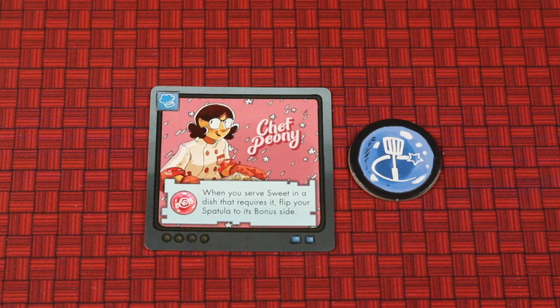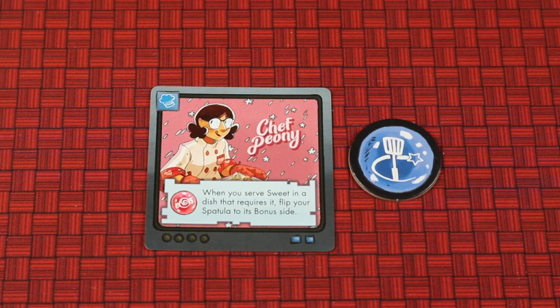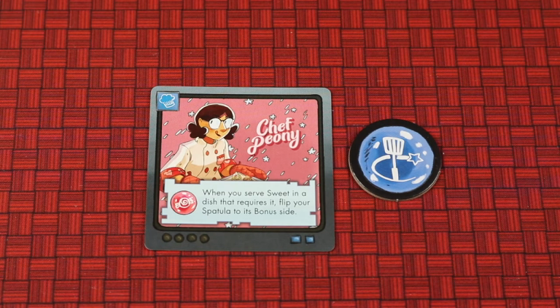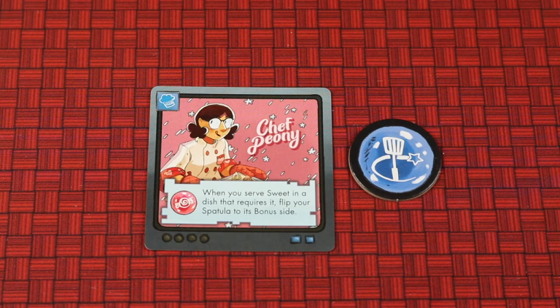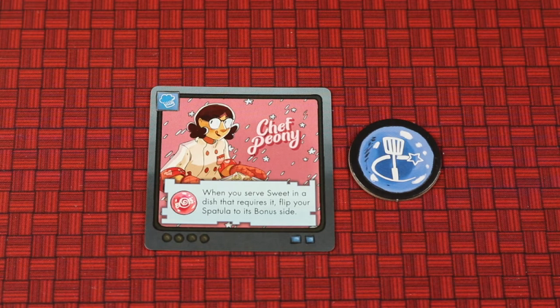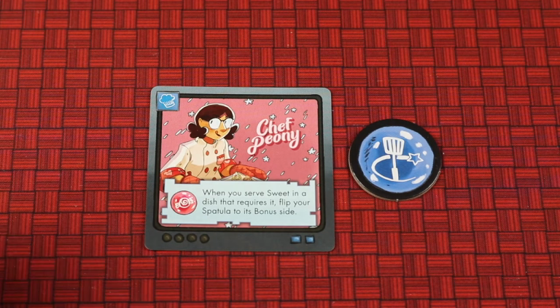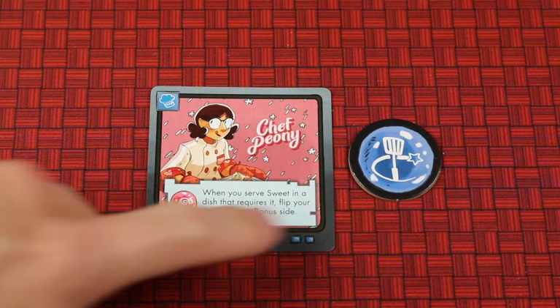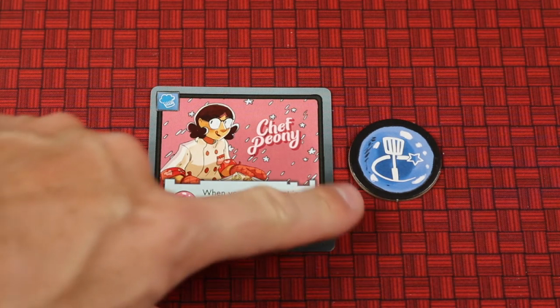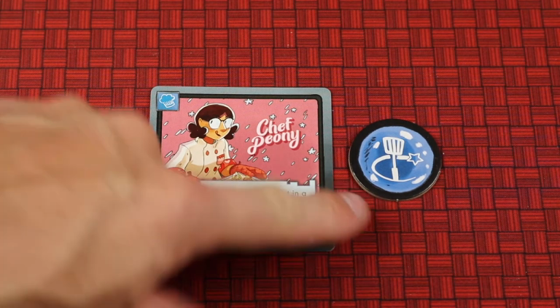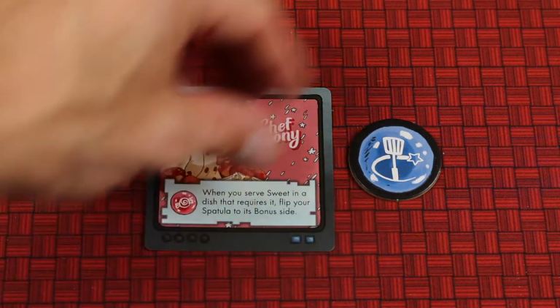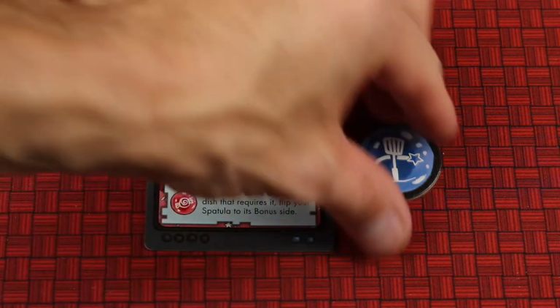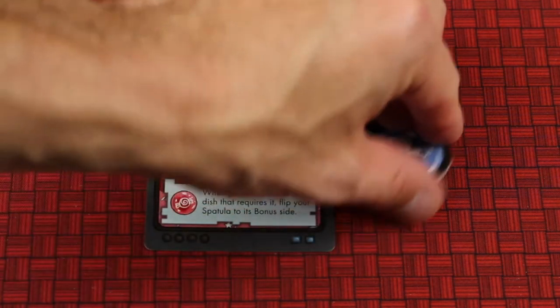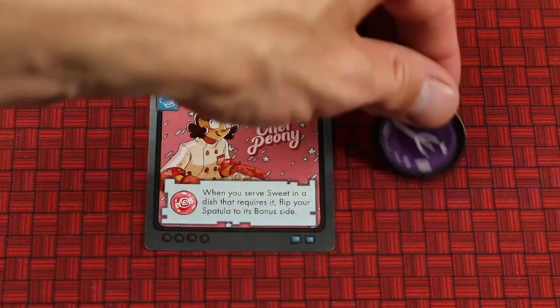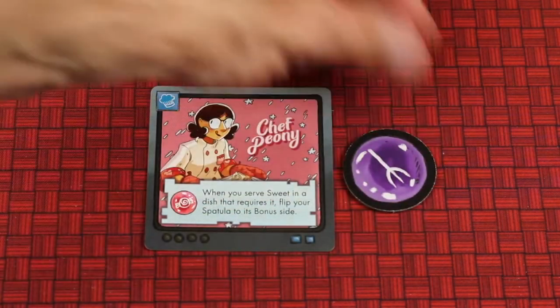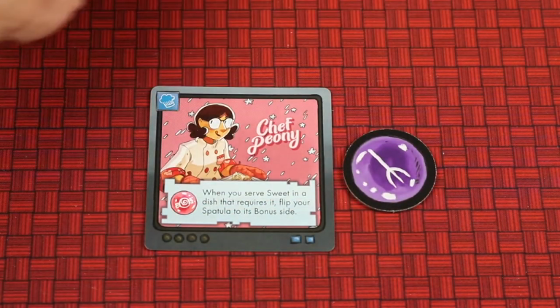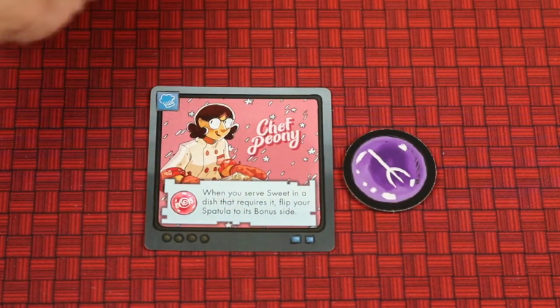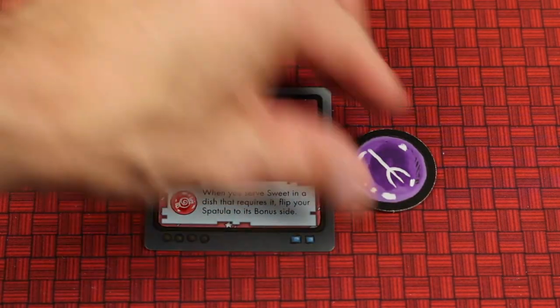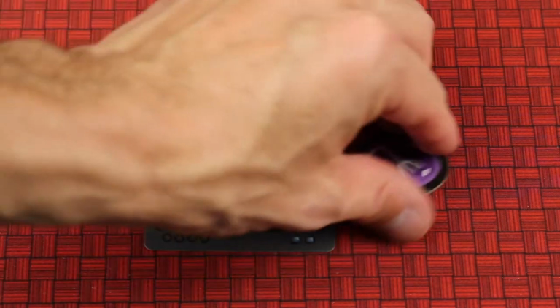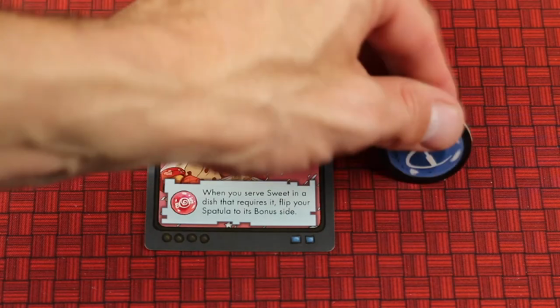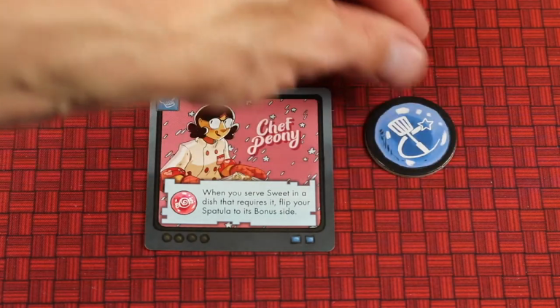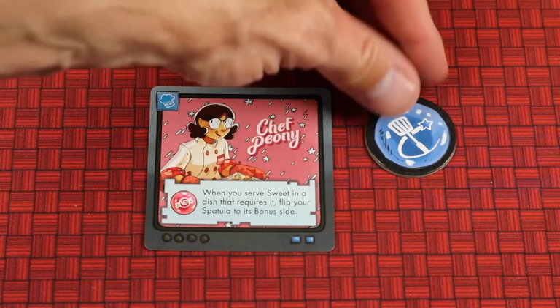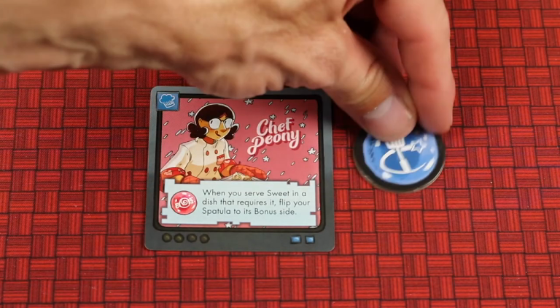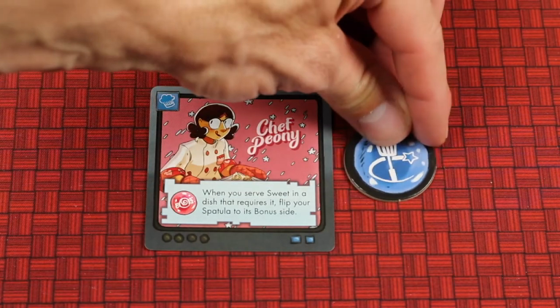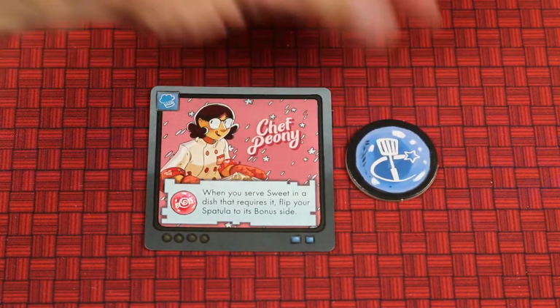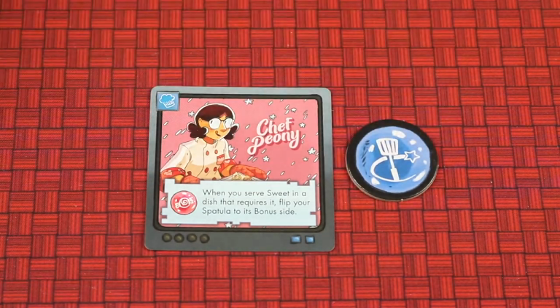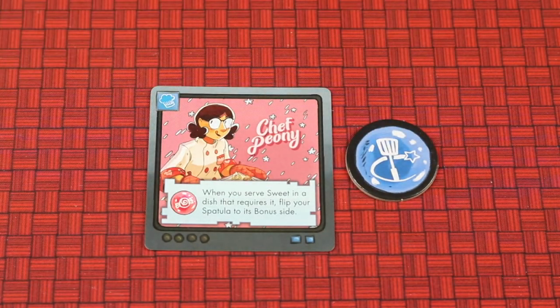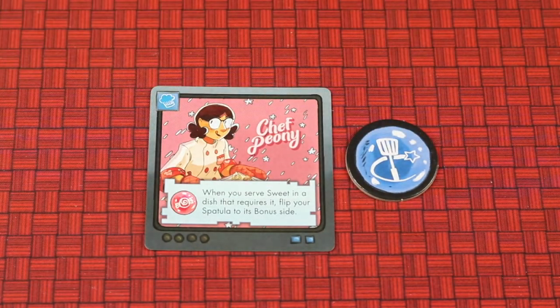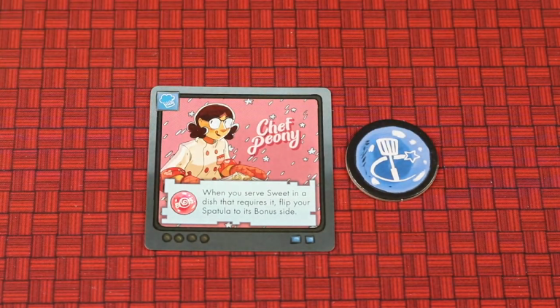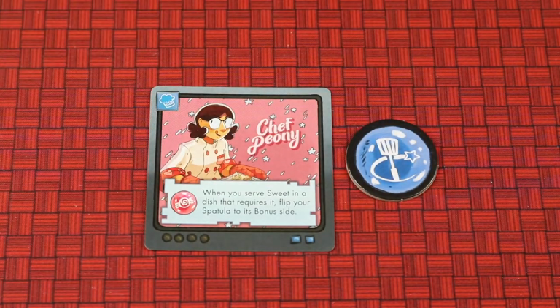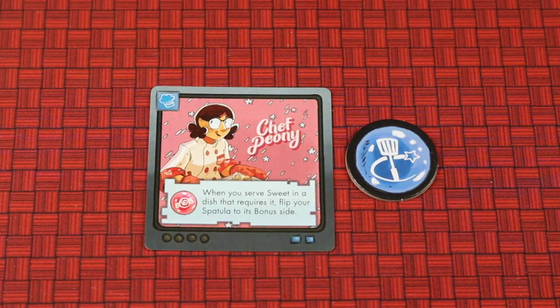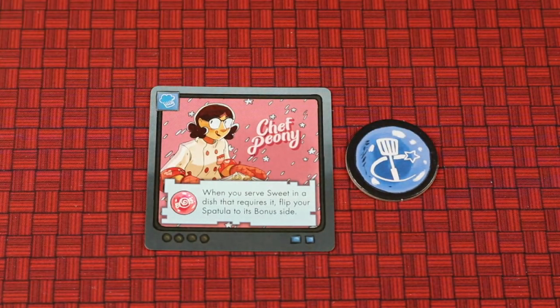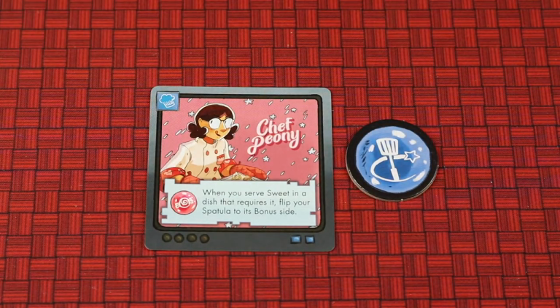Each player will also get one of these spatula tokens. These are double-sided, and you'll want to place it on the blue spatula side face up.